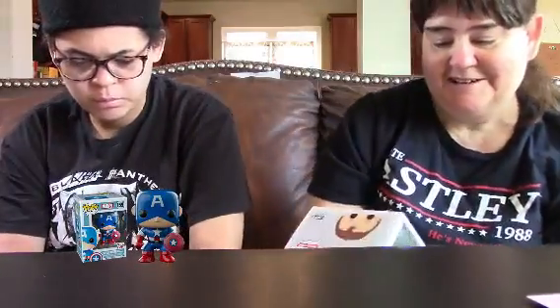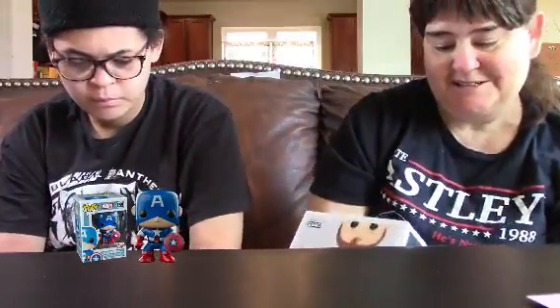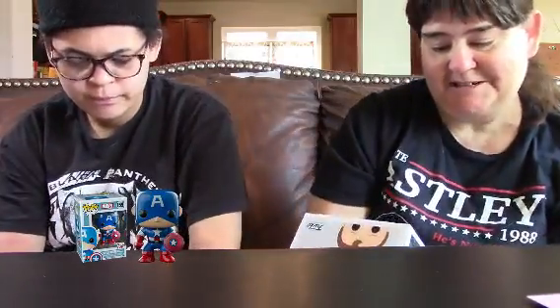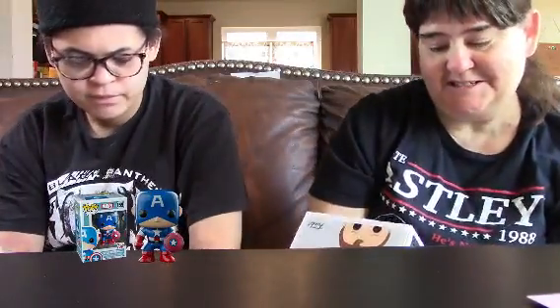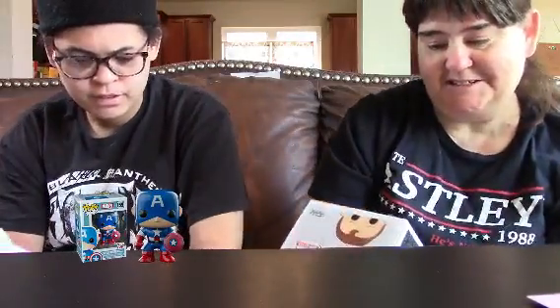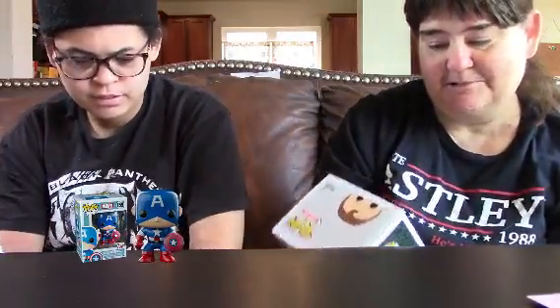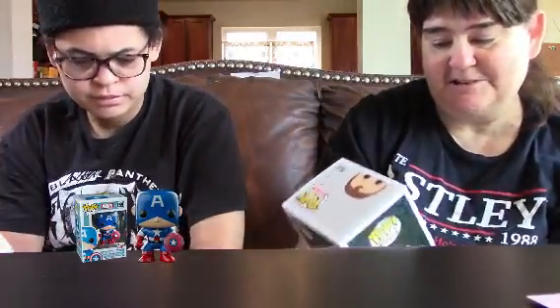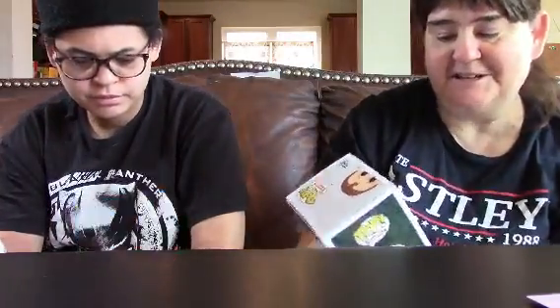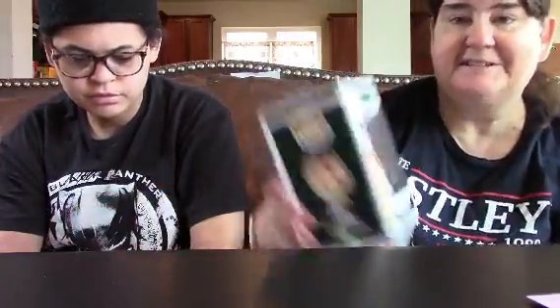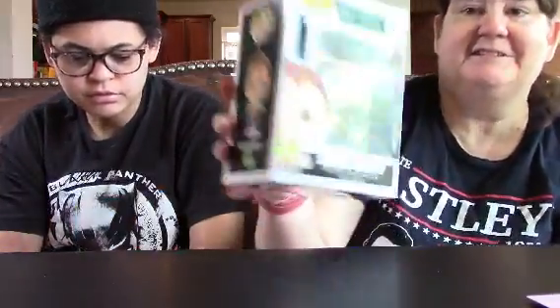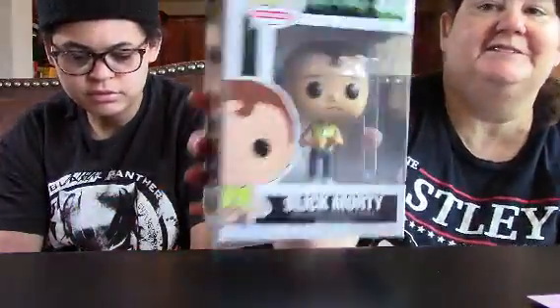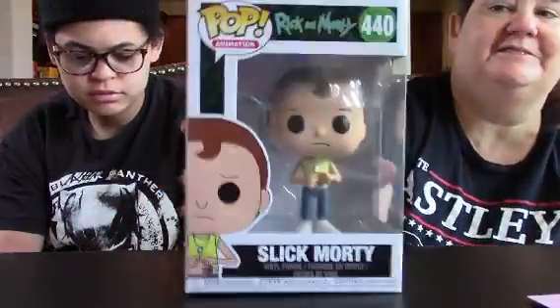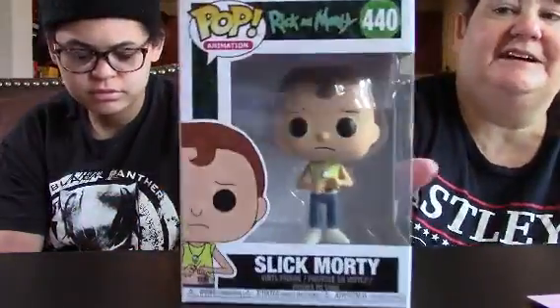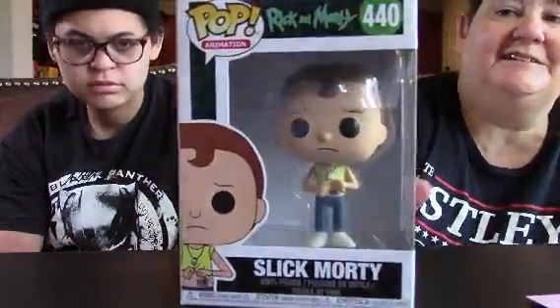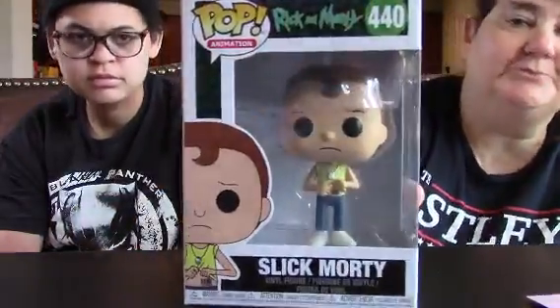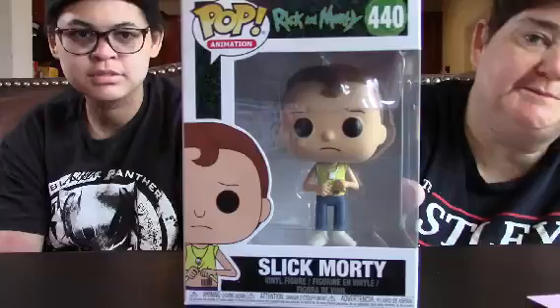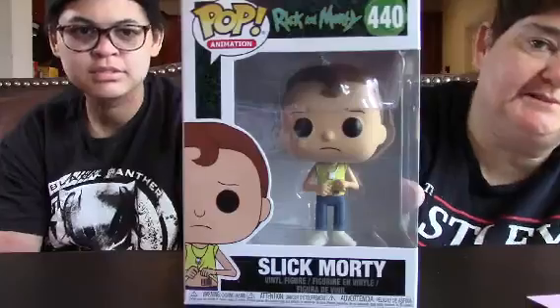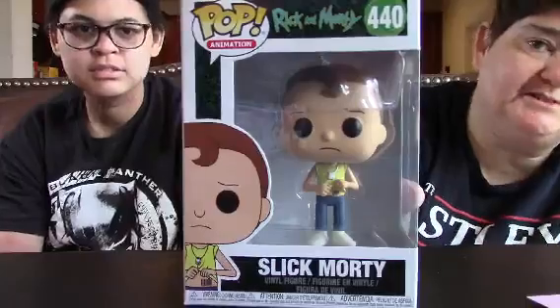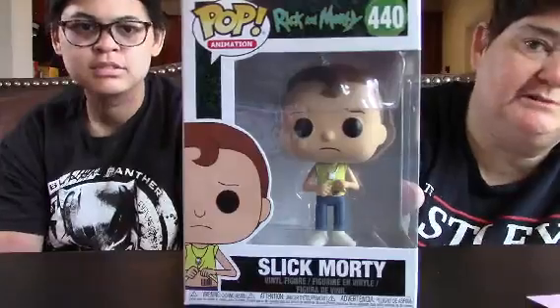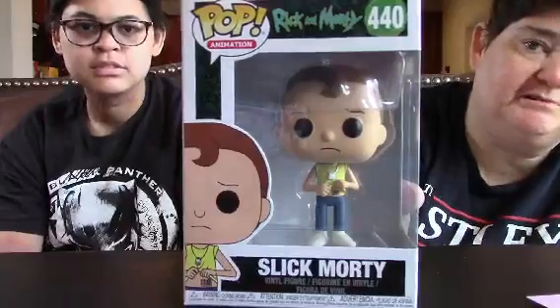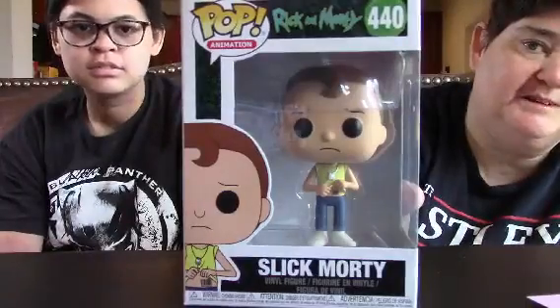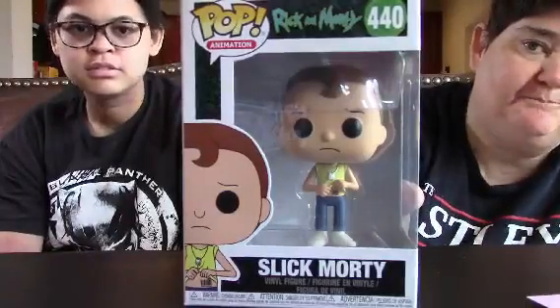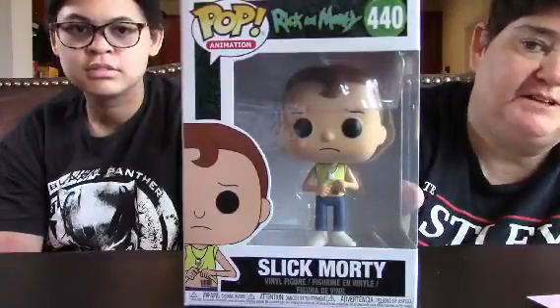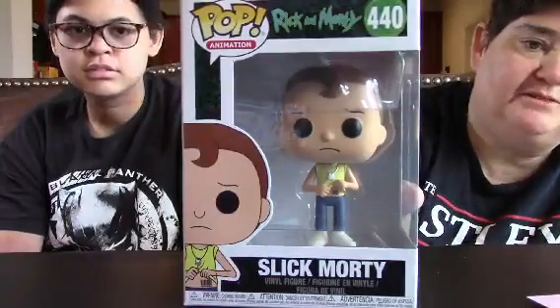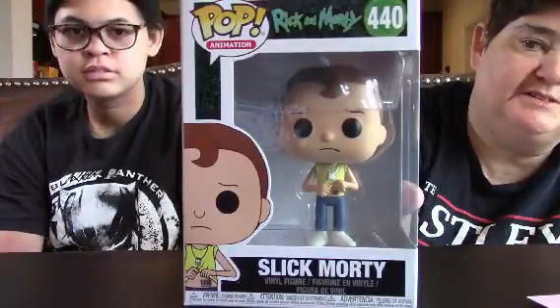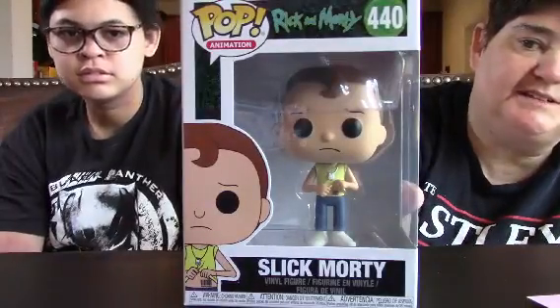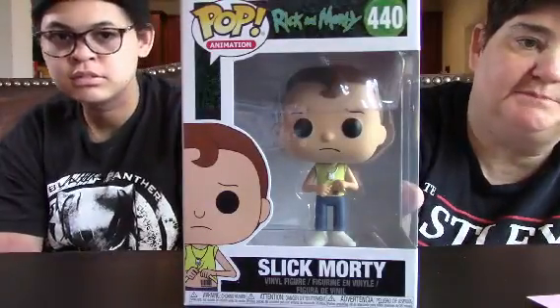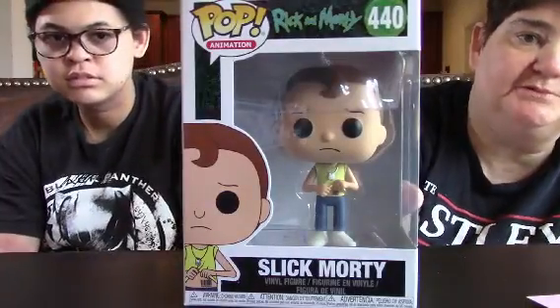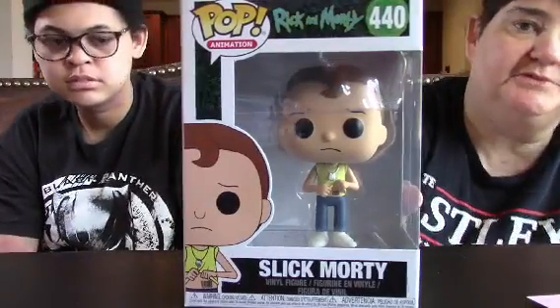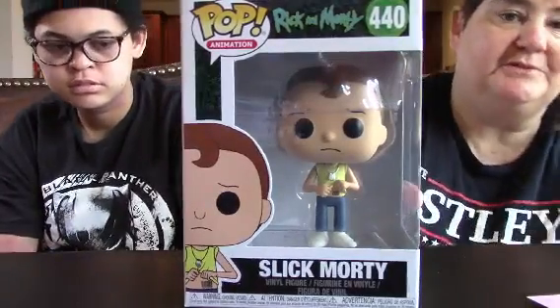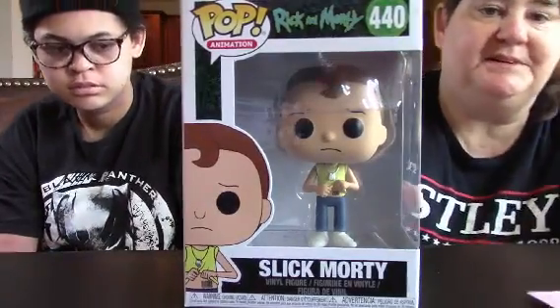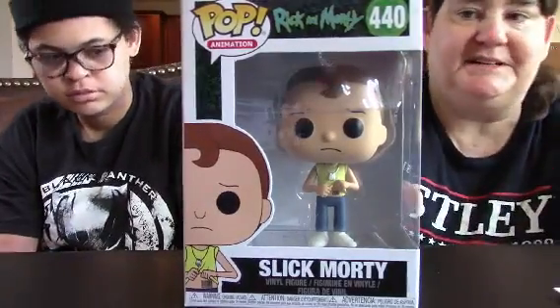So we got Slick Morty. This will be Sploodle Doodle. Where does it get to Sploodle Doodle Box?